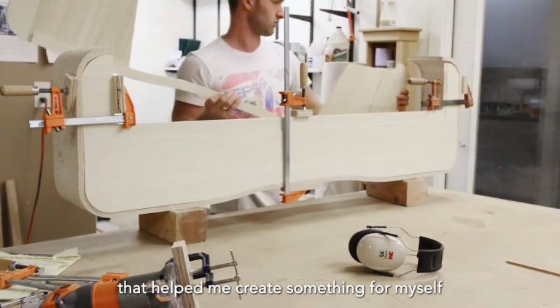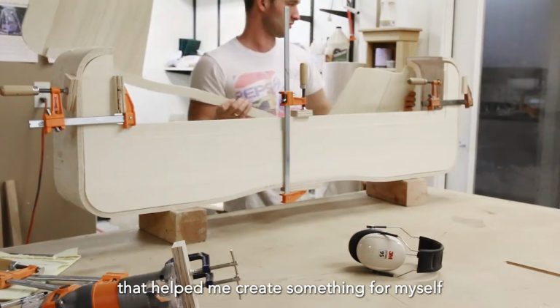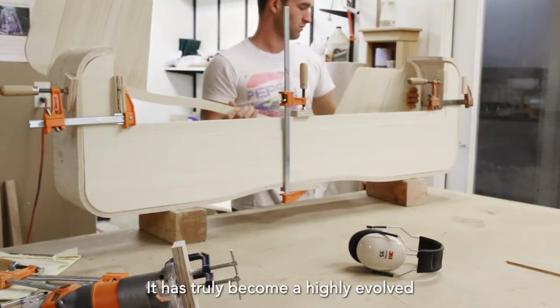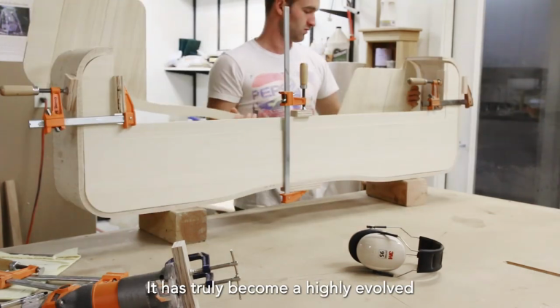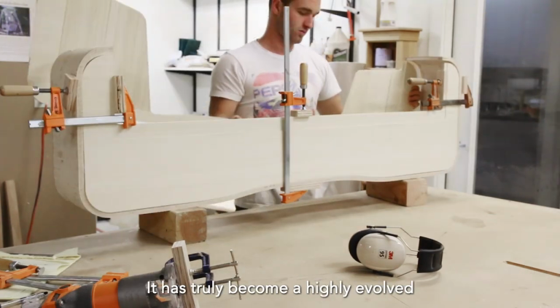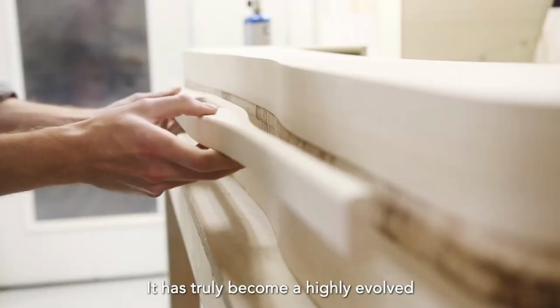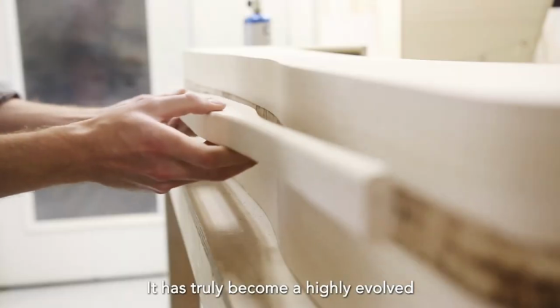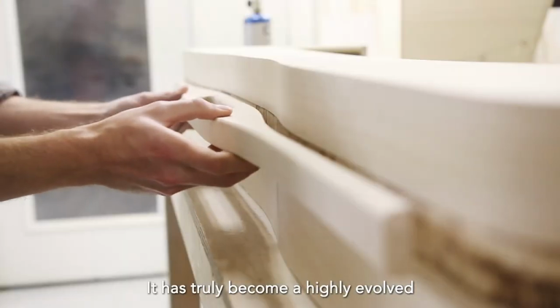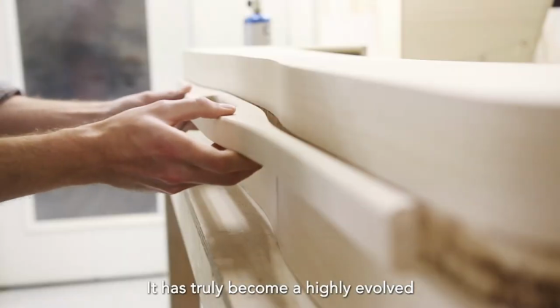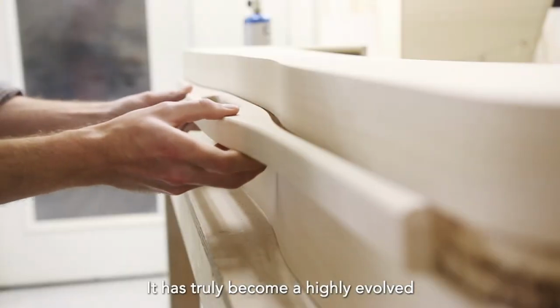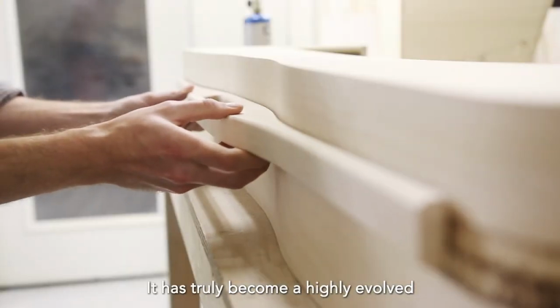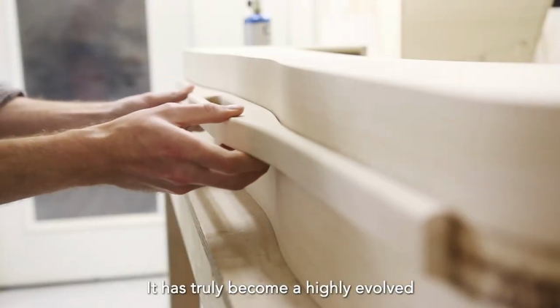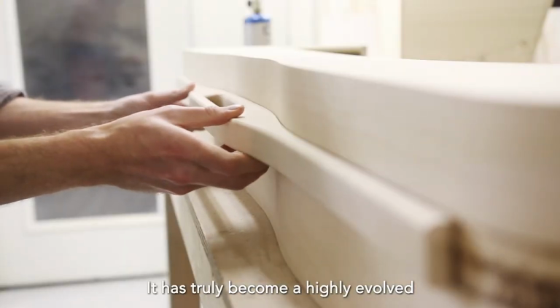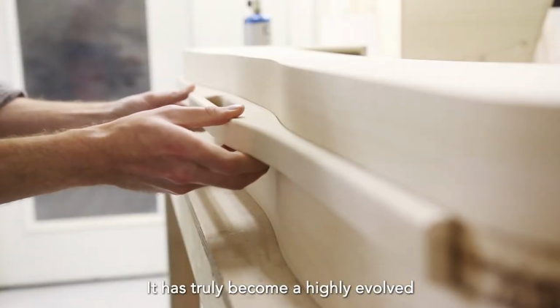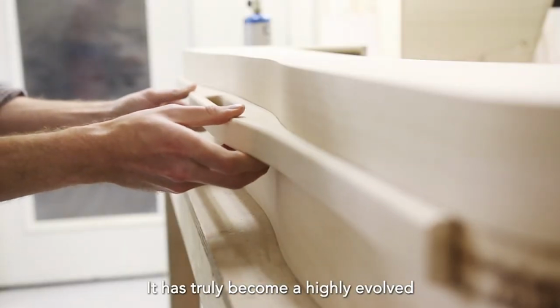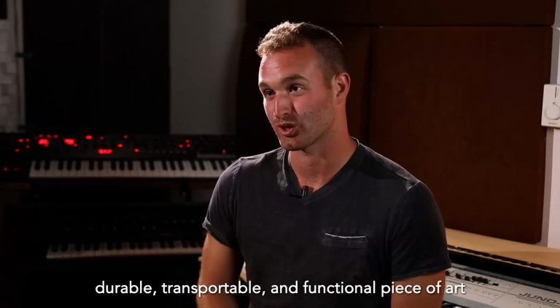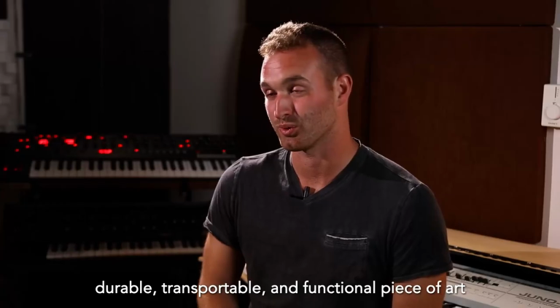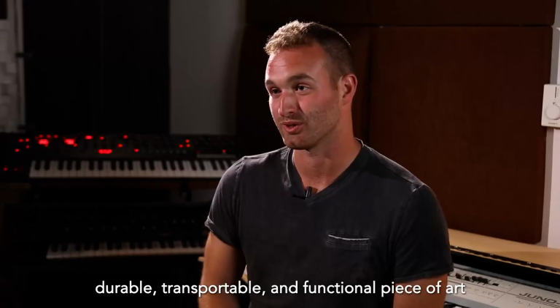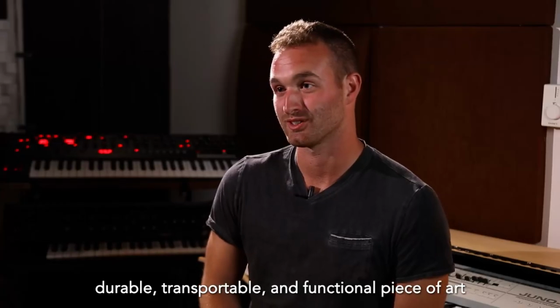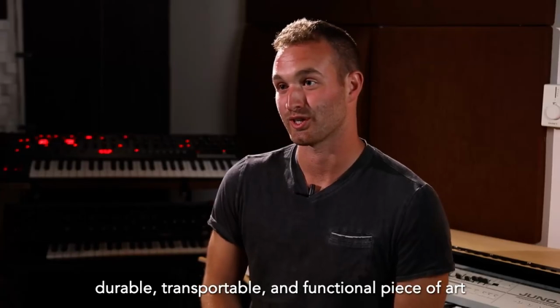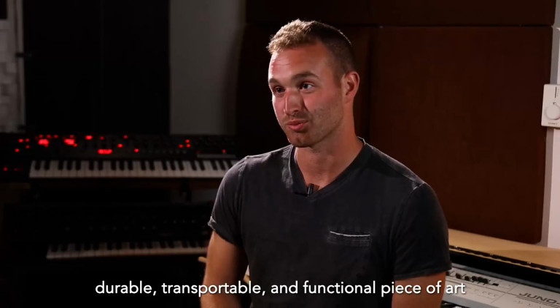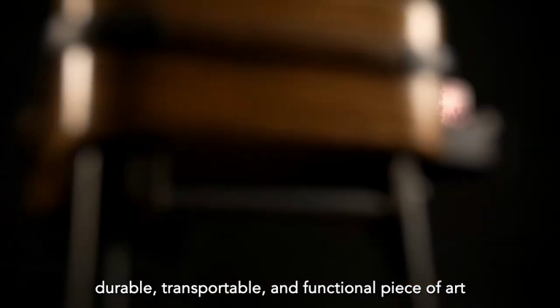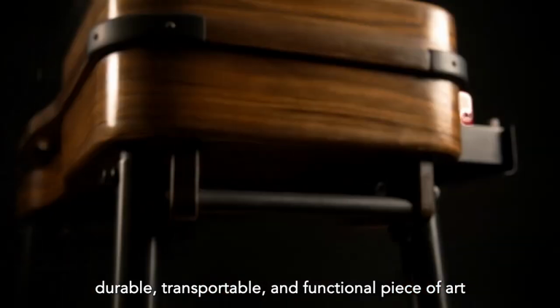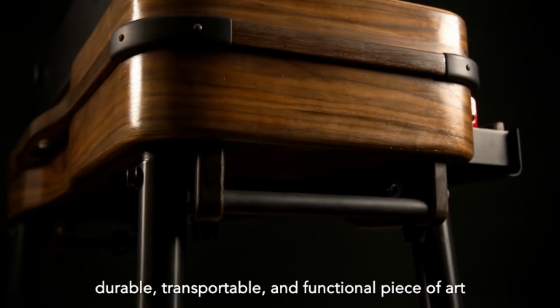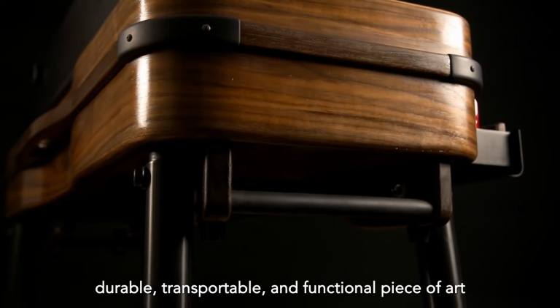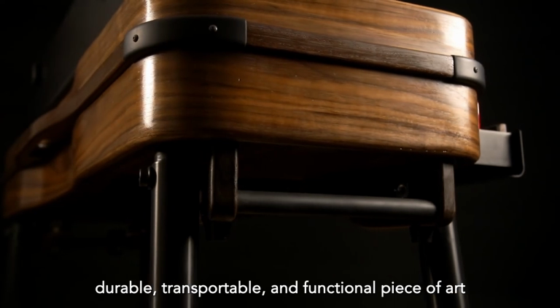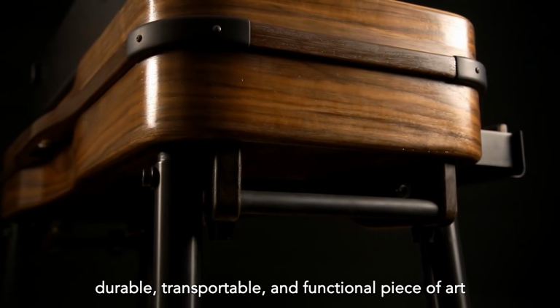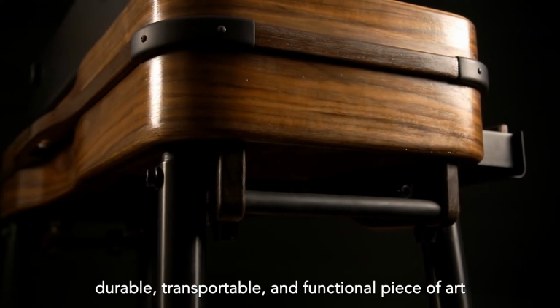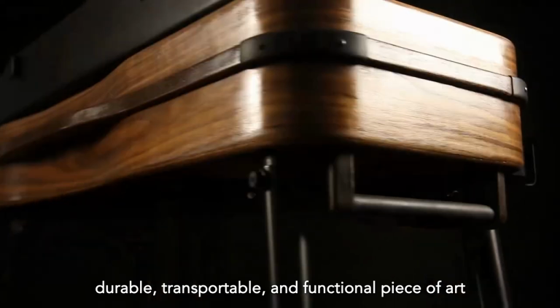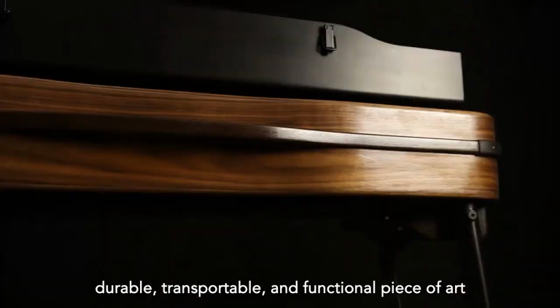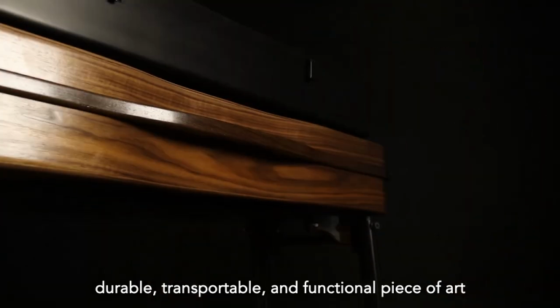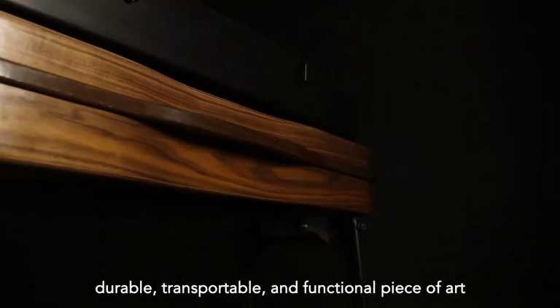It has truly become a highly evolved, durable, transportable, and functional piece of art.